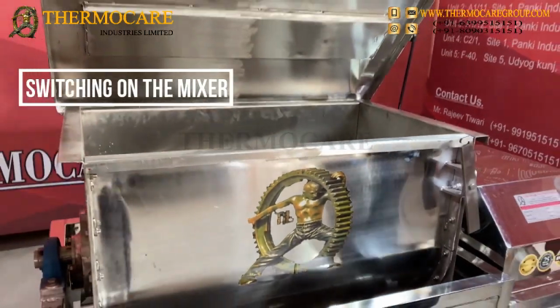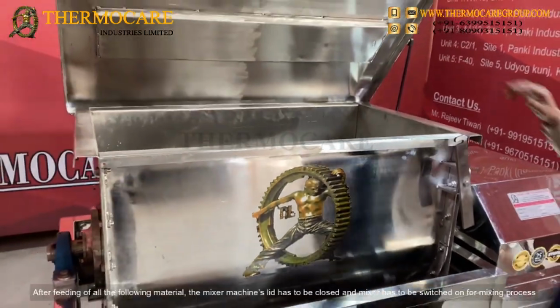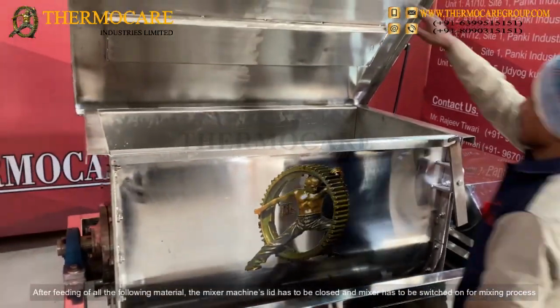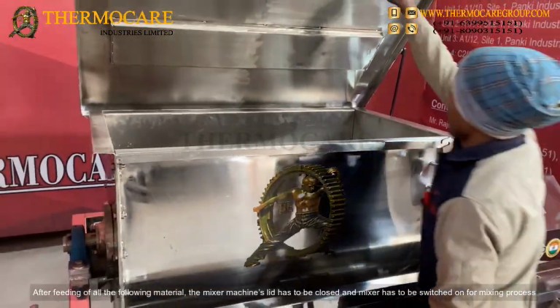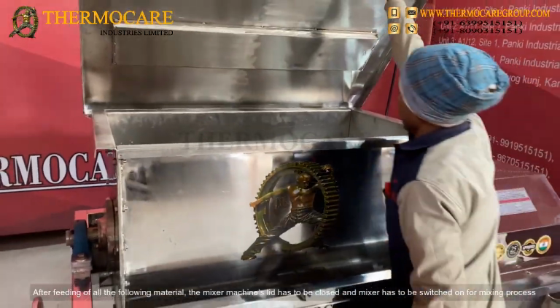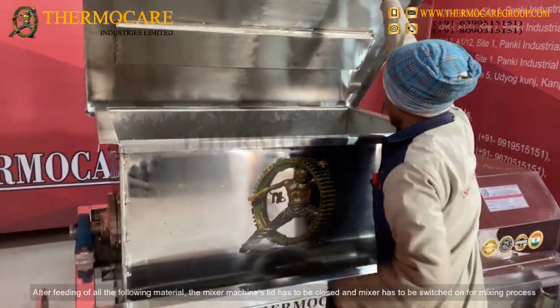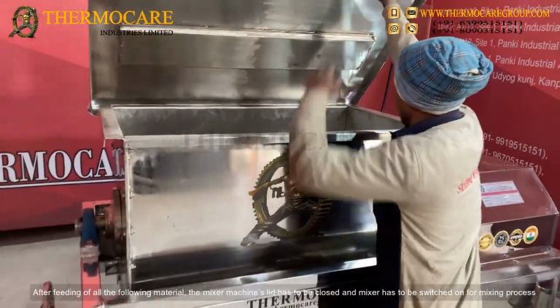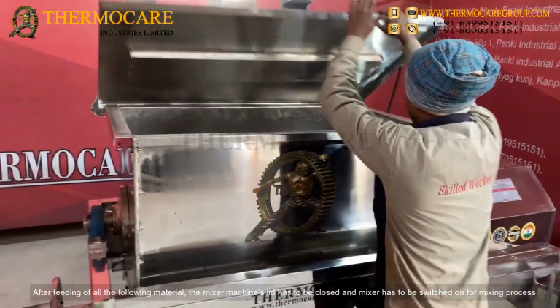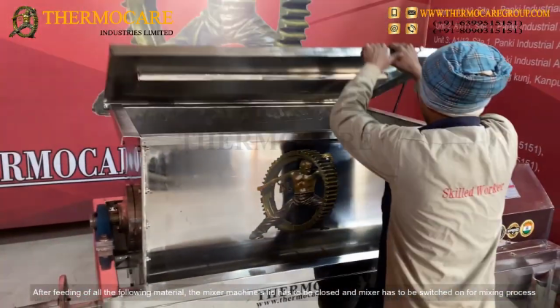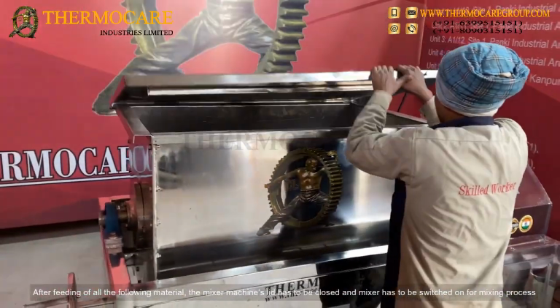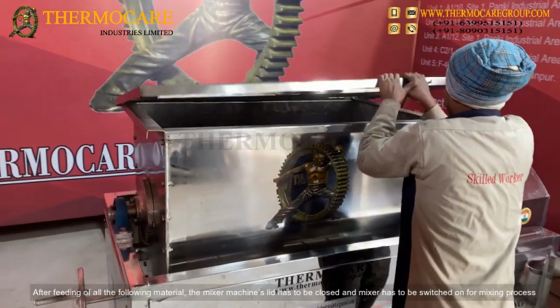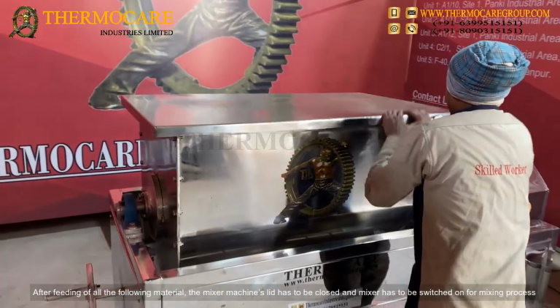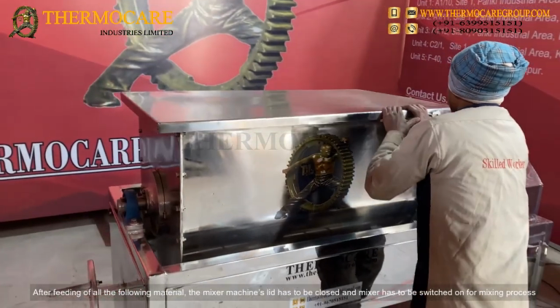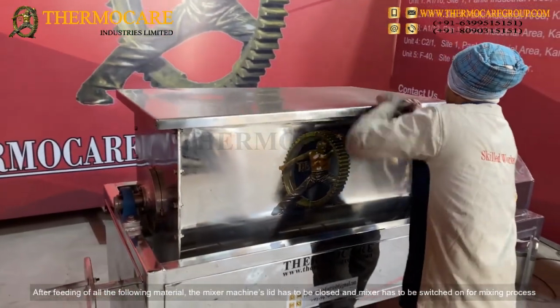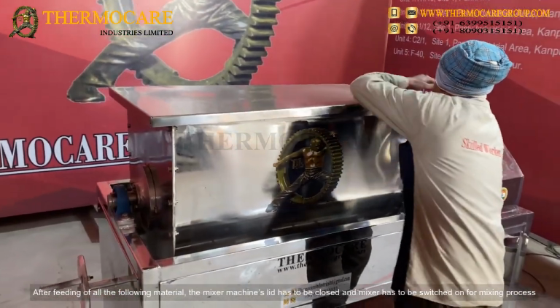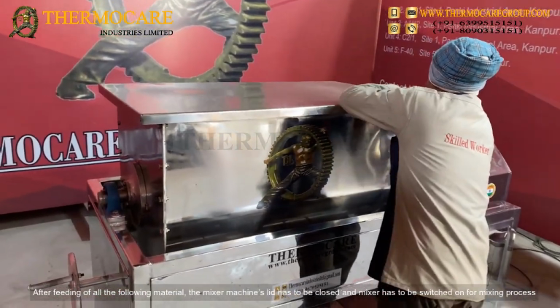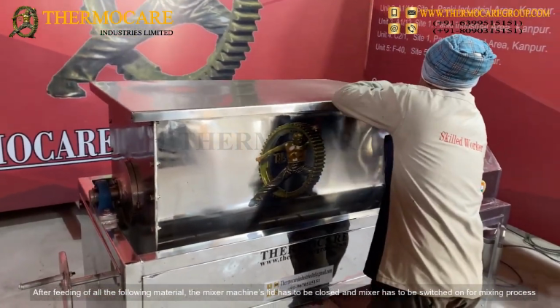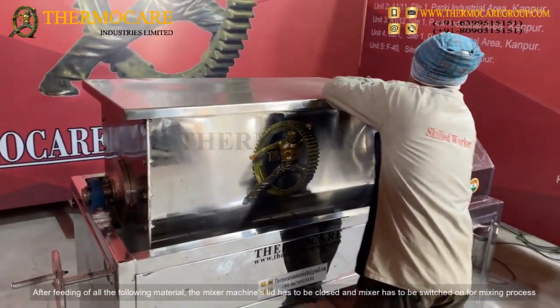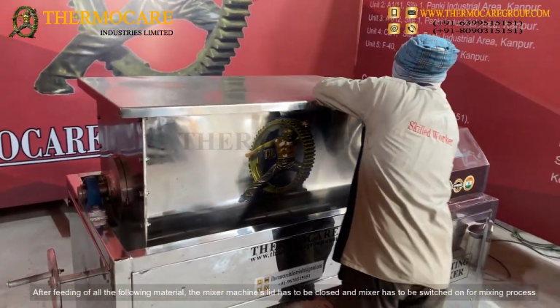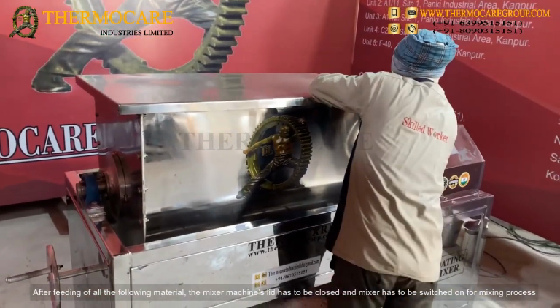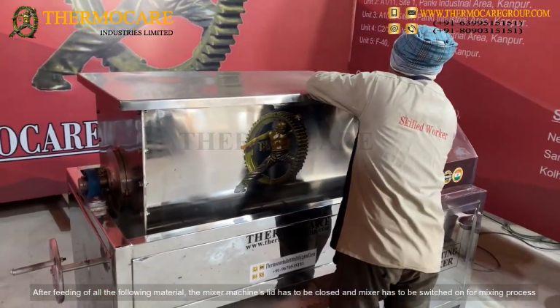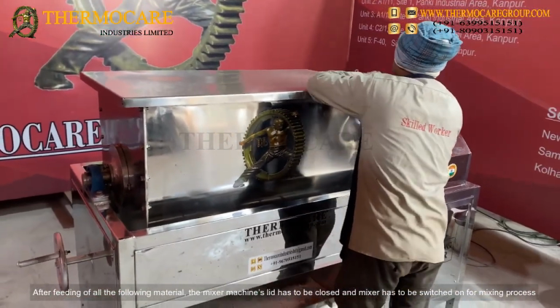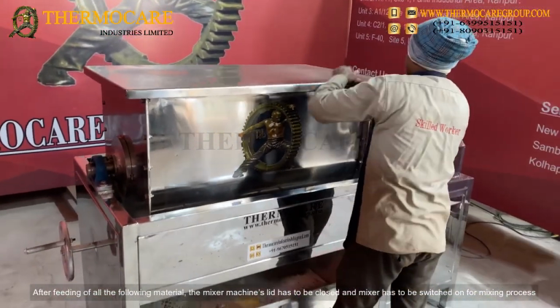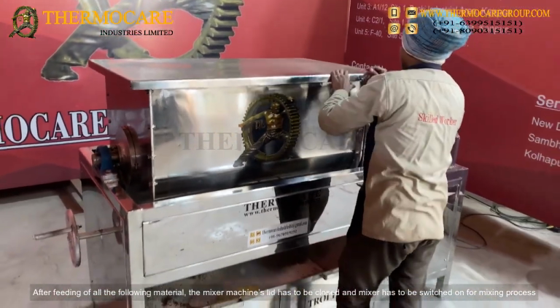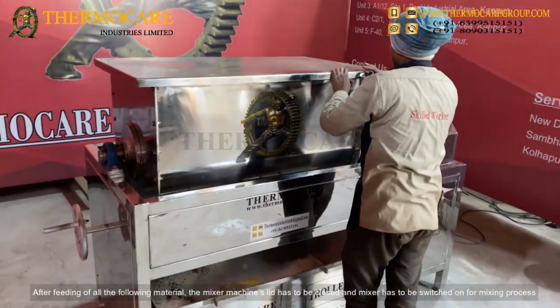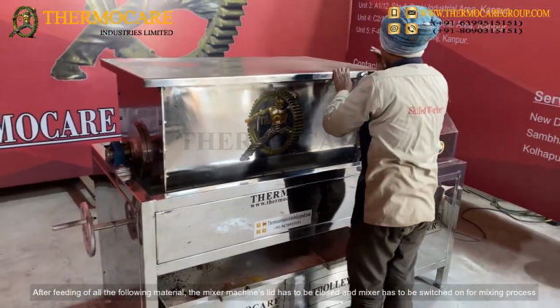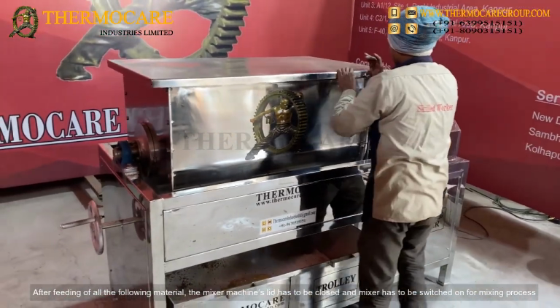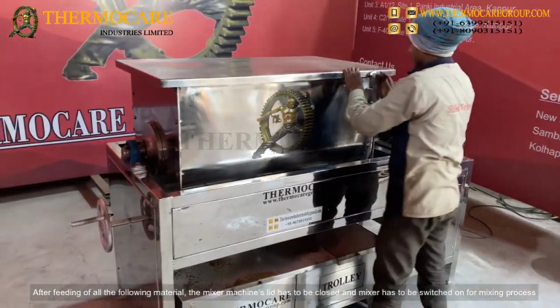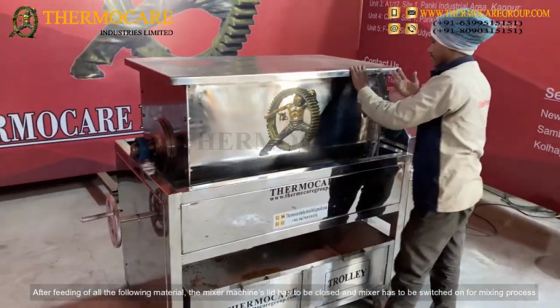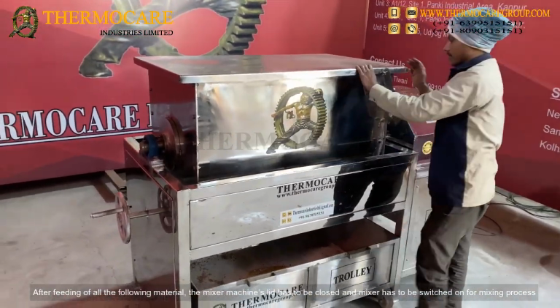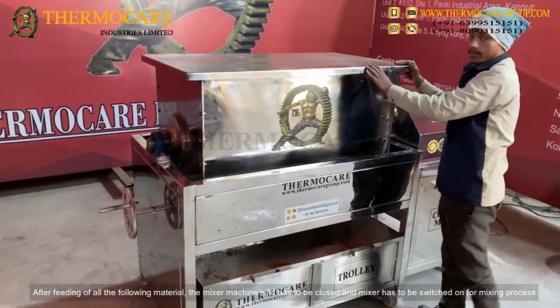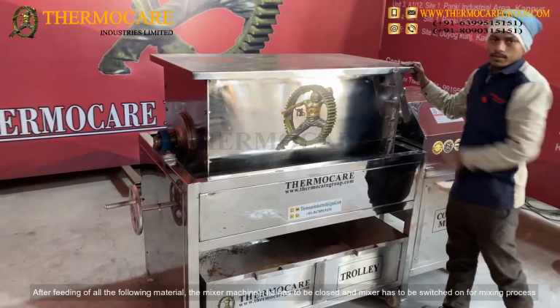After feeding all the material, the mixer machine's lid has to be closed and the mixer has to be switched on for the mixing process.